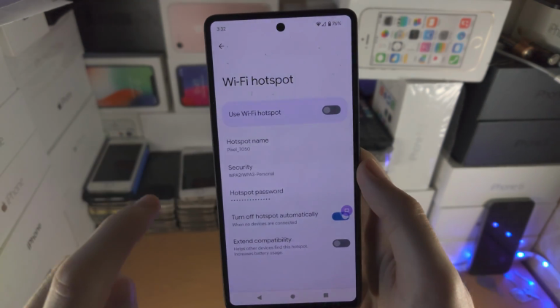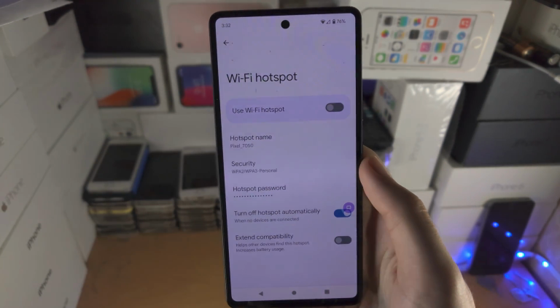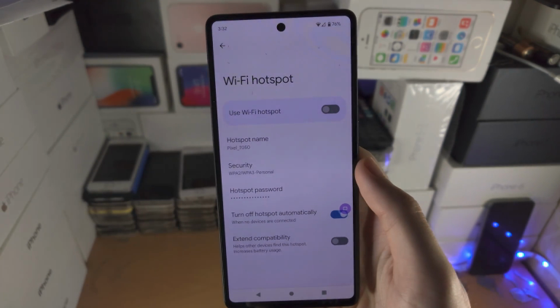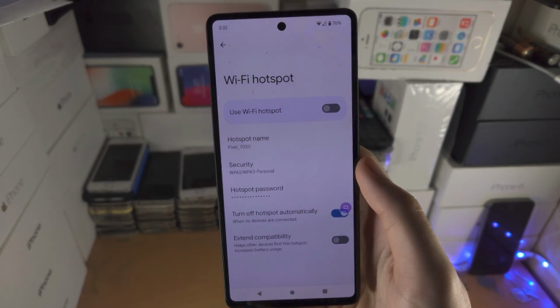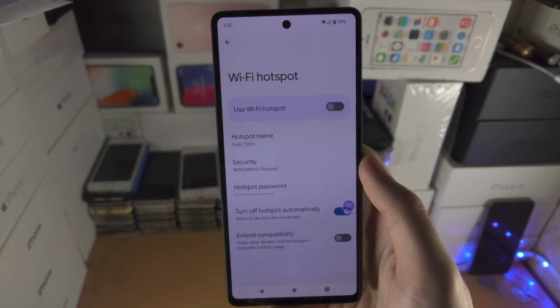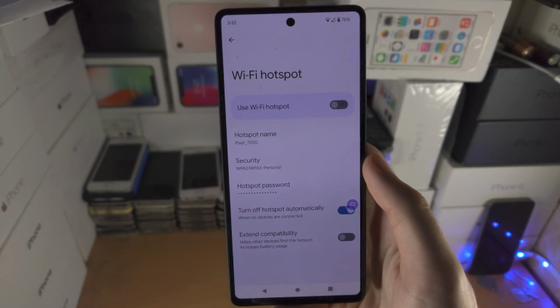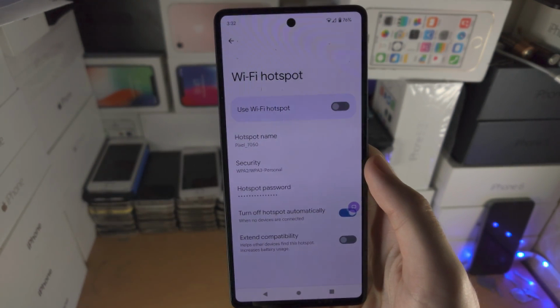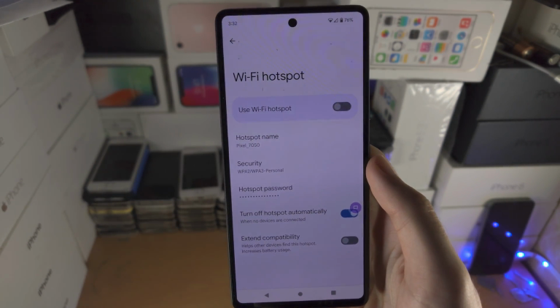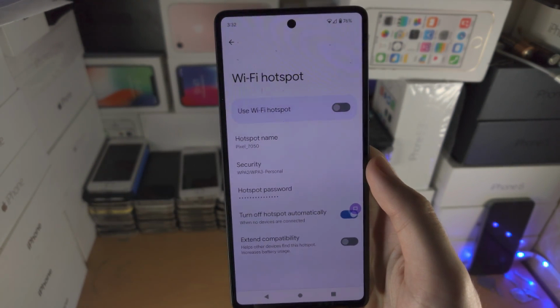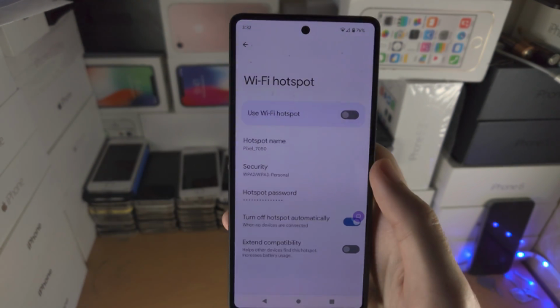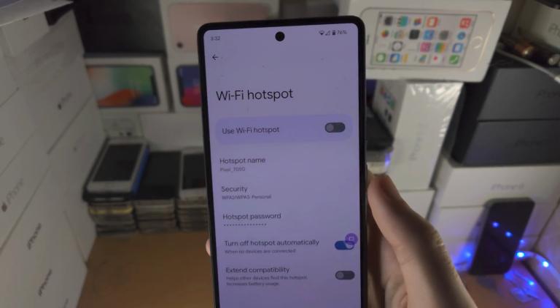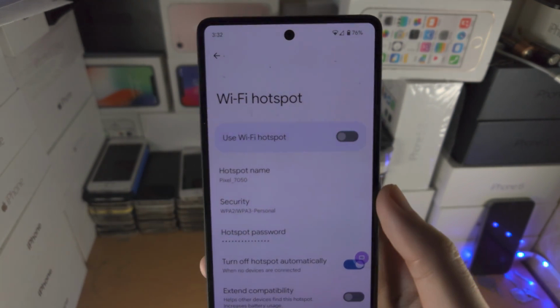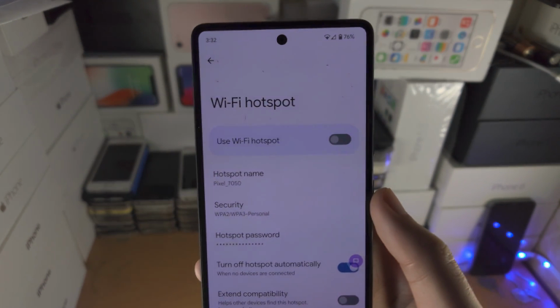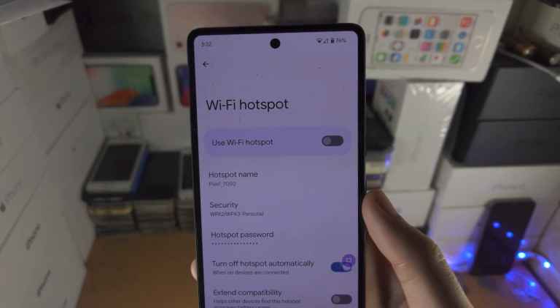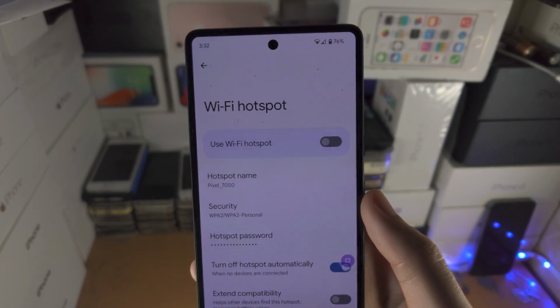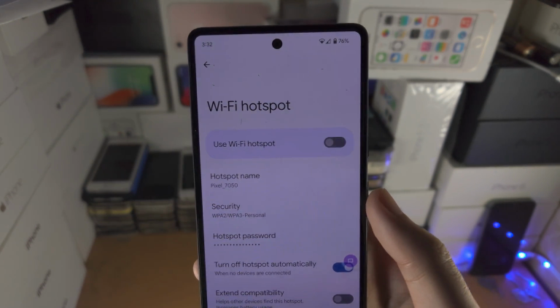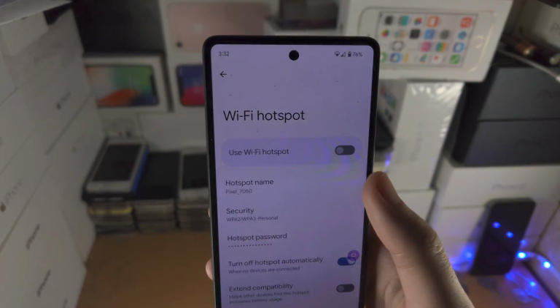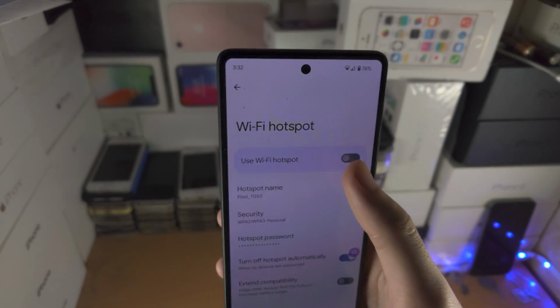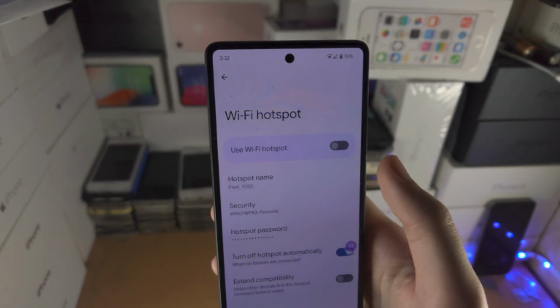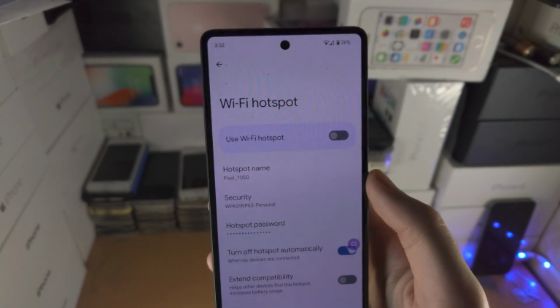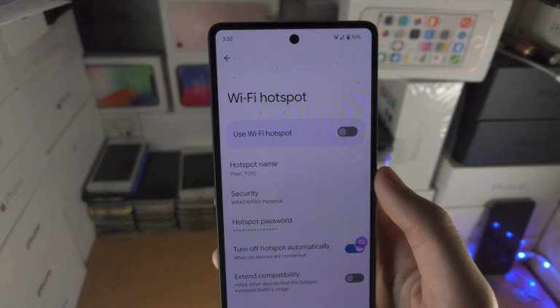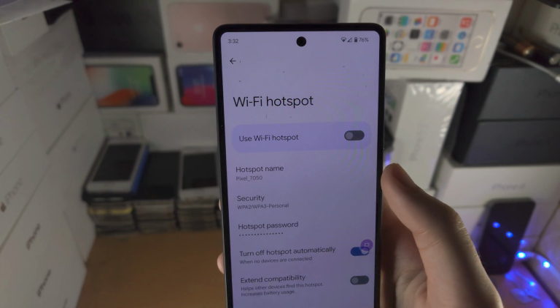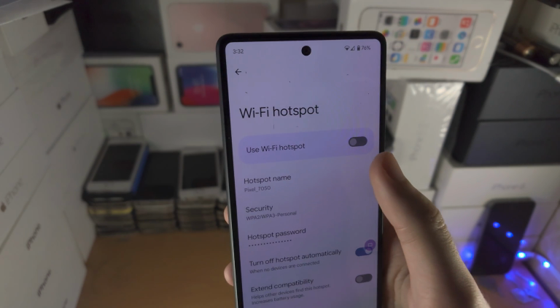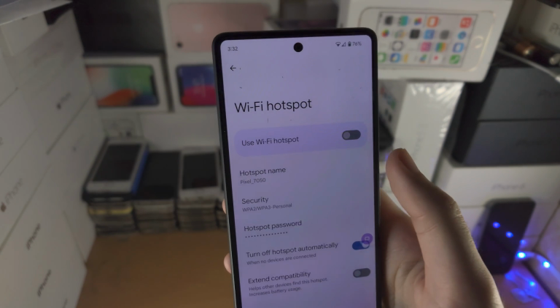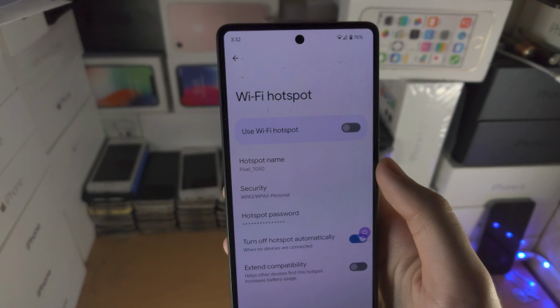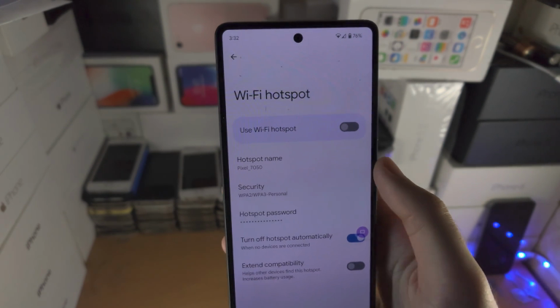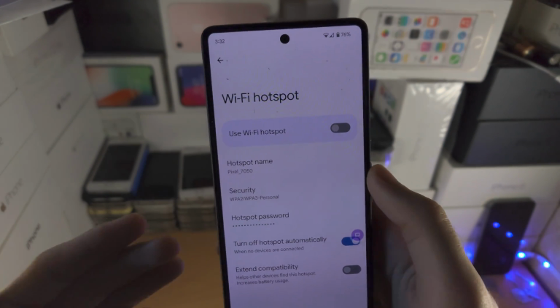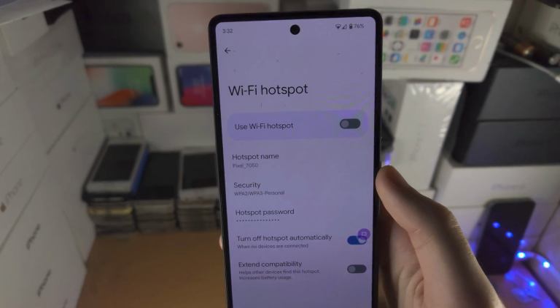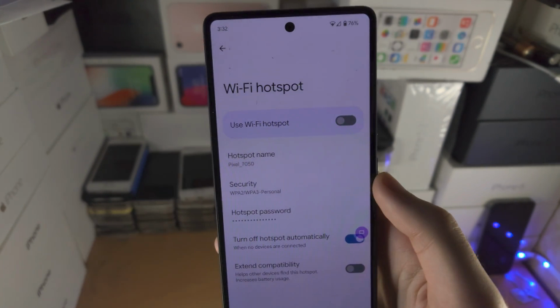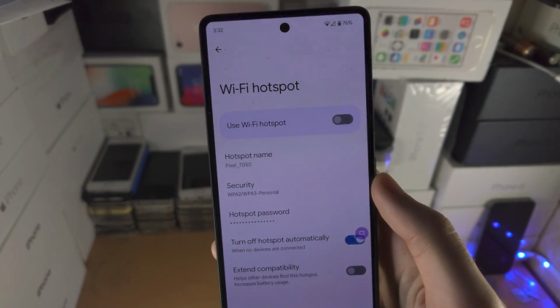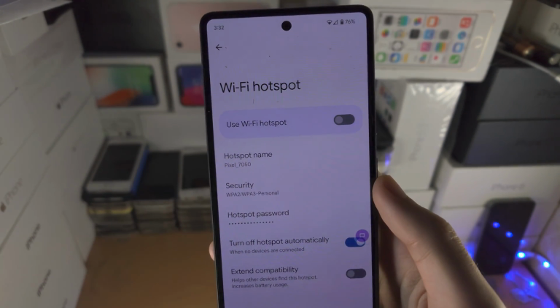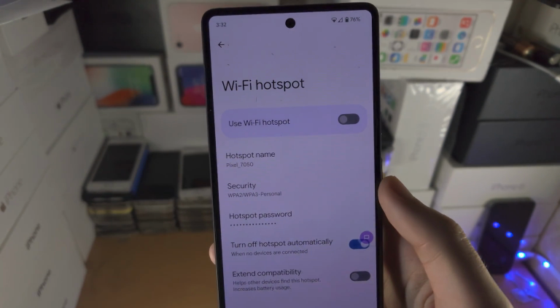So let's tap on Wi-Fi hotspot here and you're going to see 'Use Wi-Fi hotspot.' If we turn that on, that will turn on the hotspot.